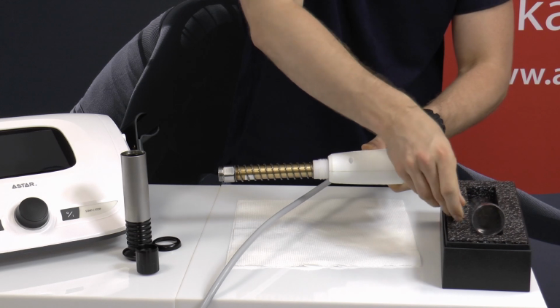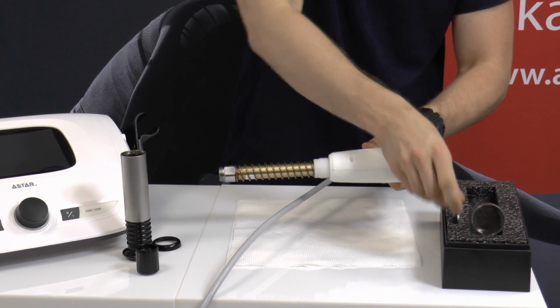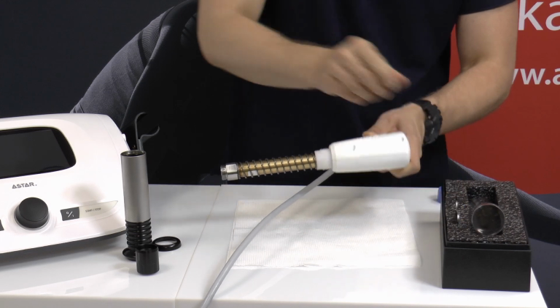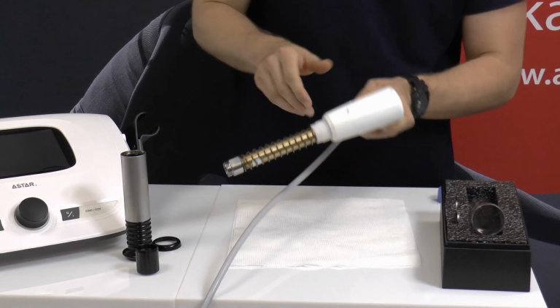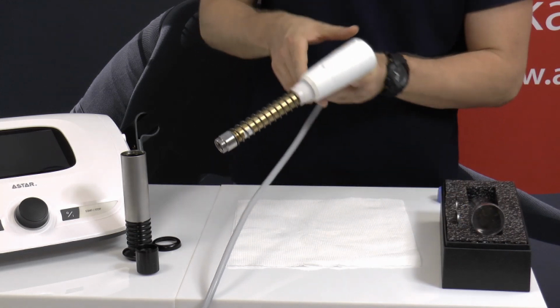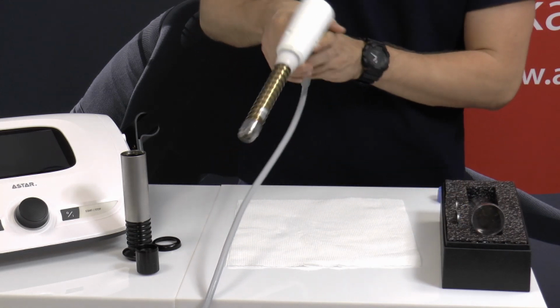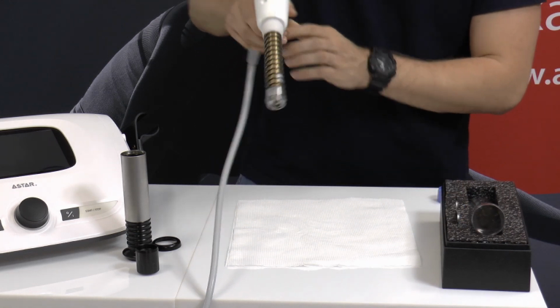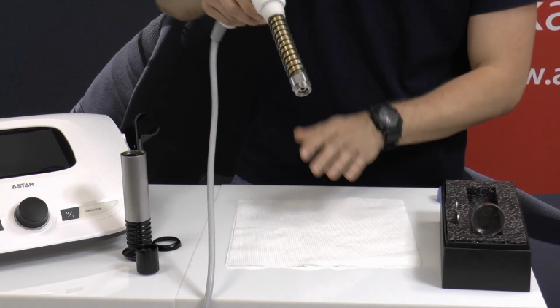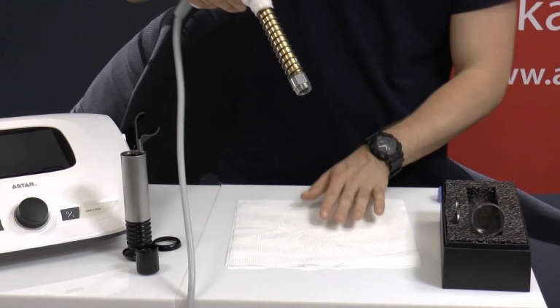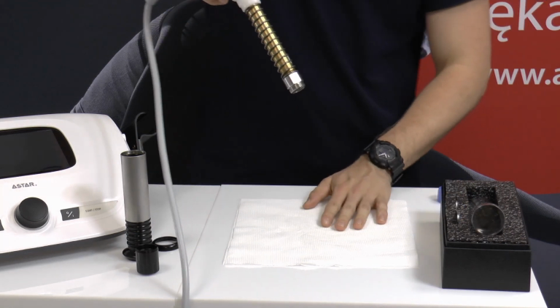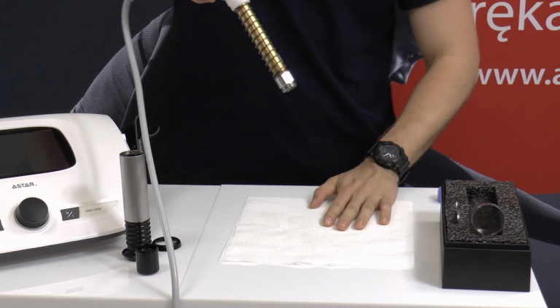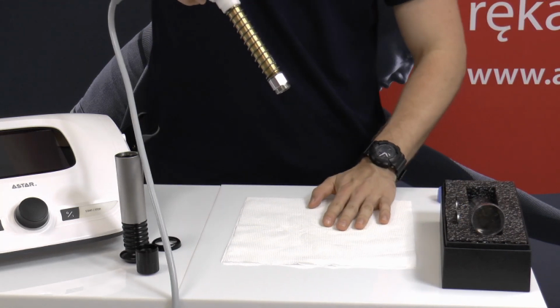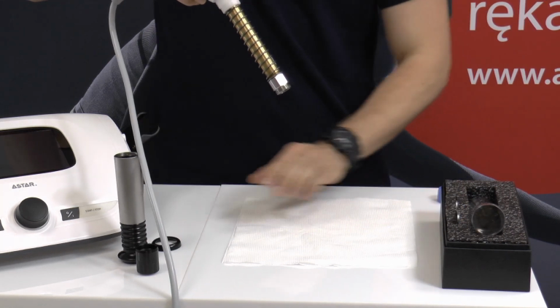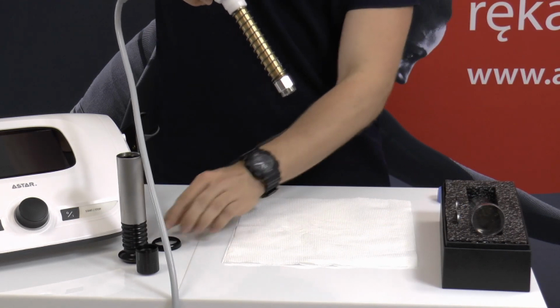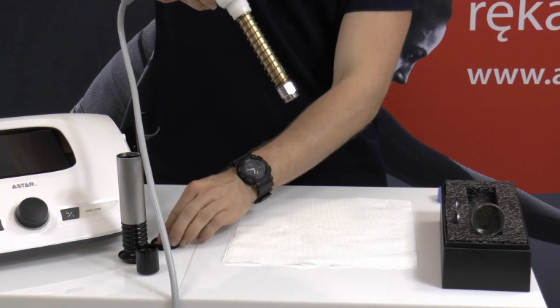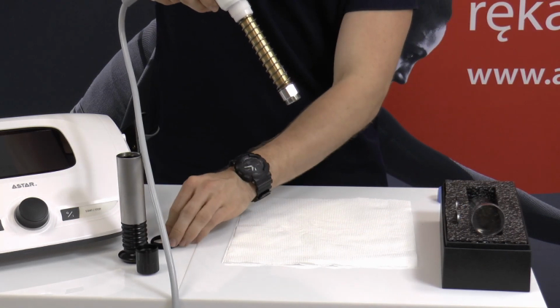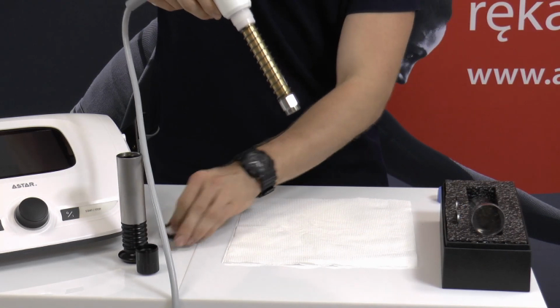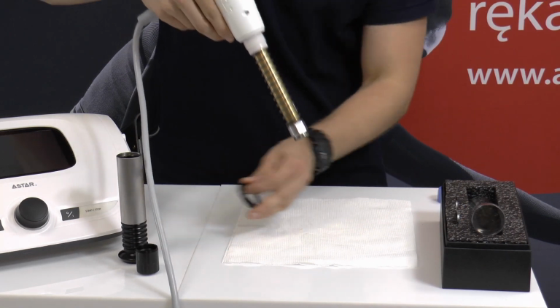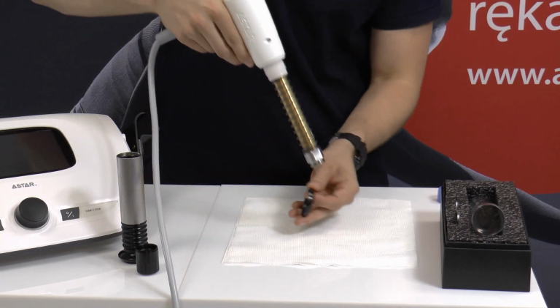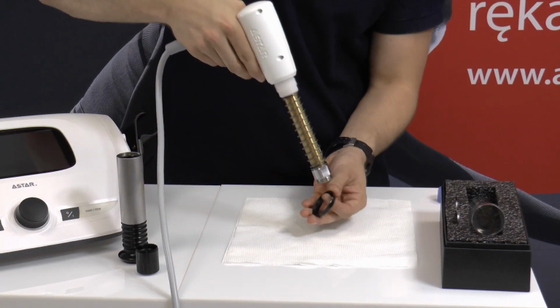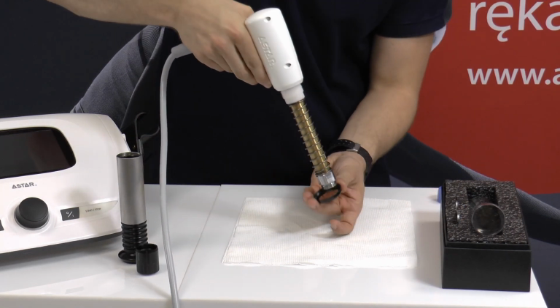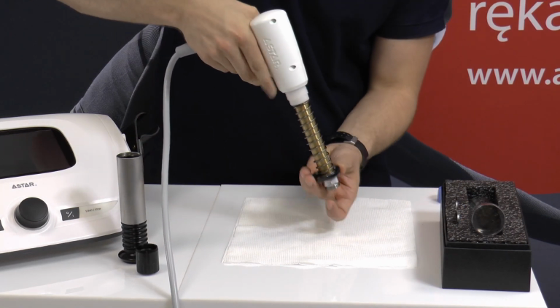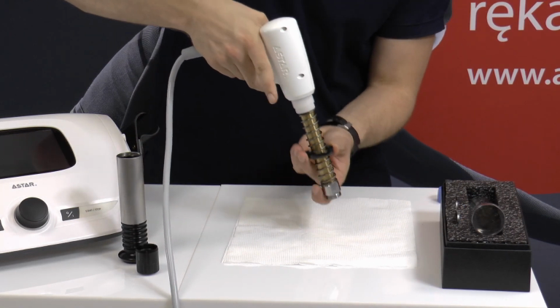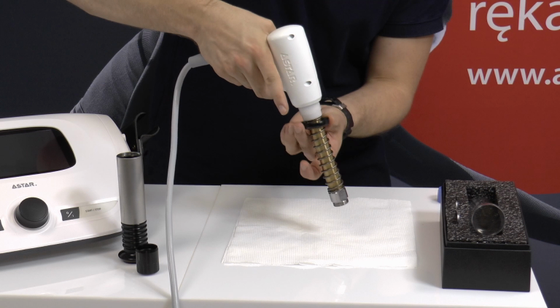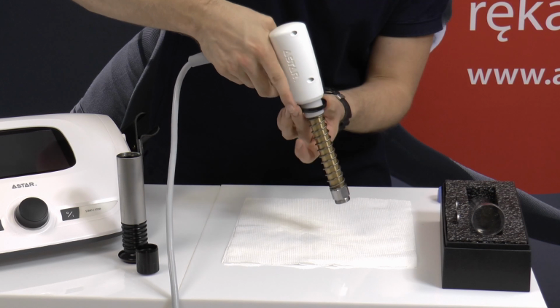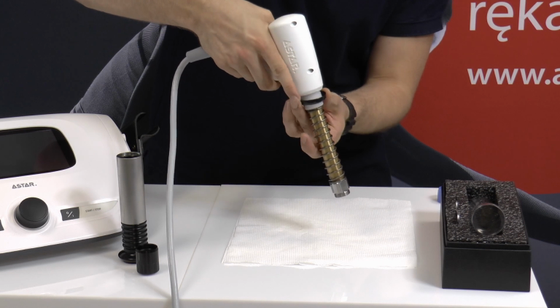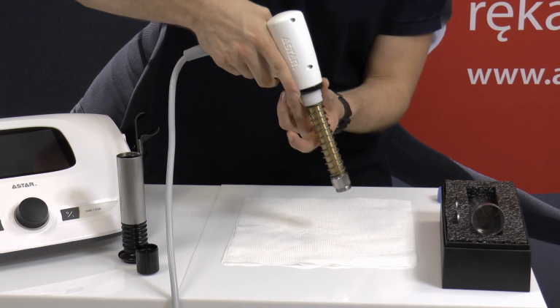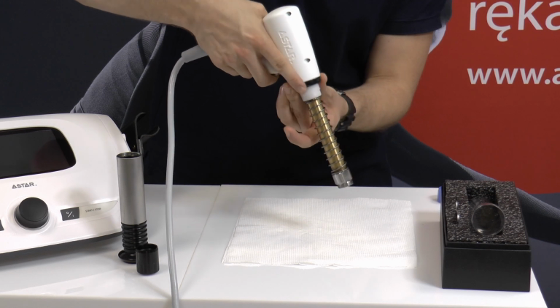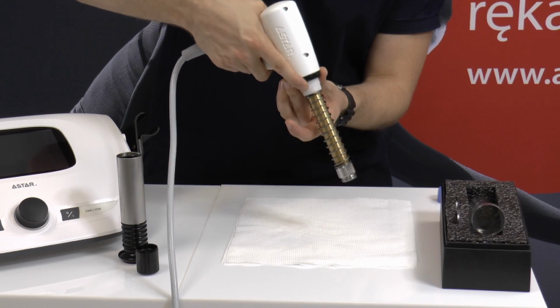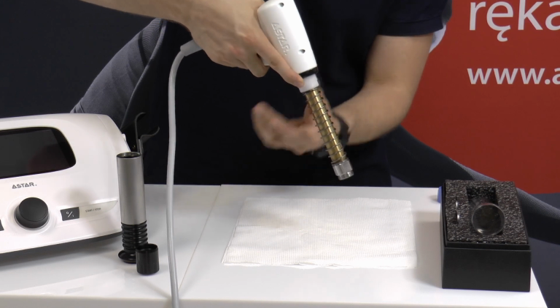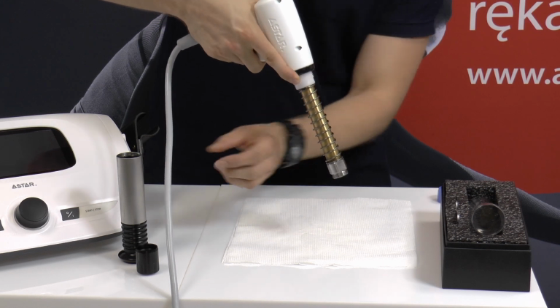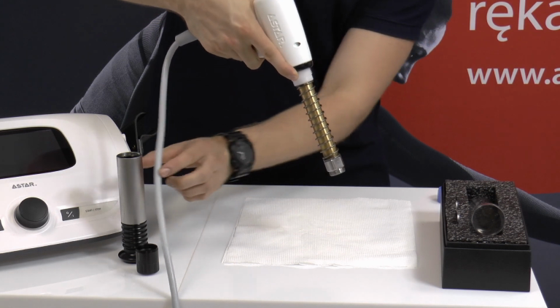Mount the tube, remembering to put the clamping ring, and tighten the transmitter until it stops.